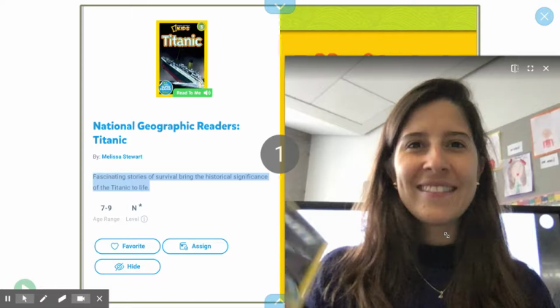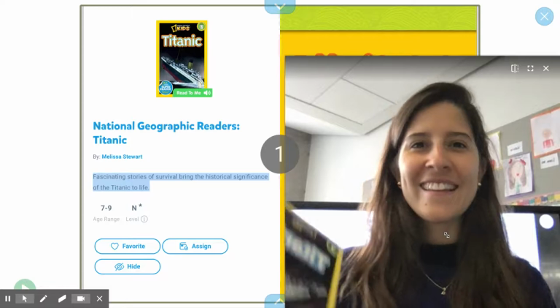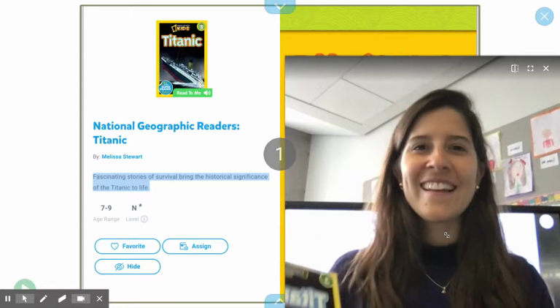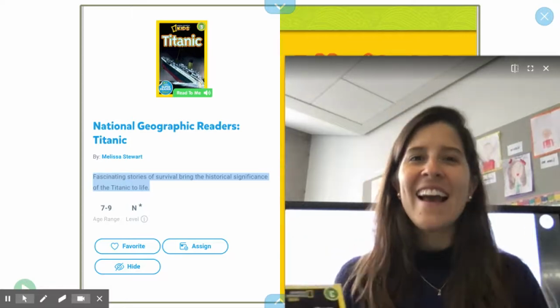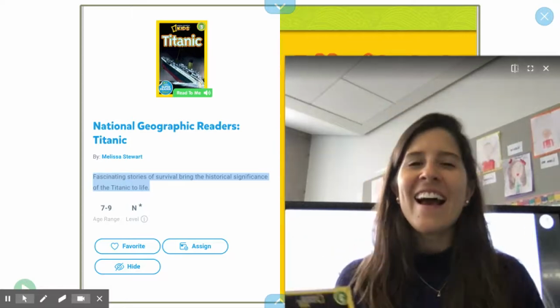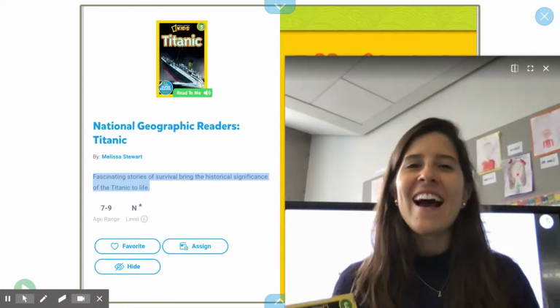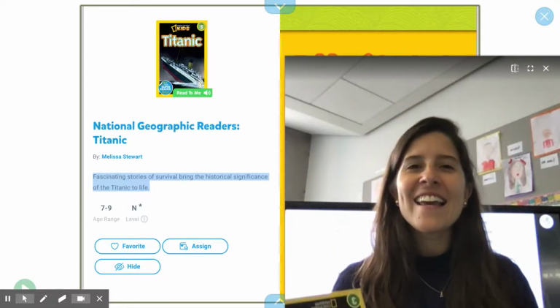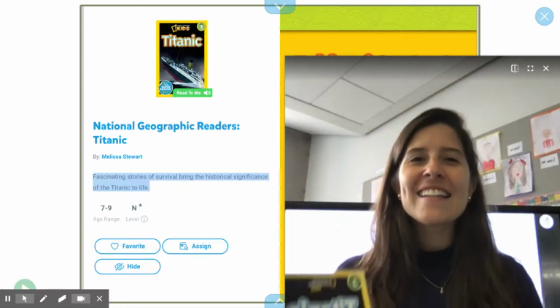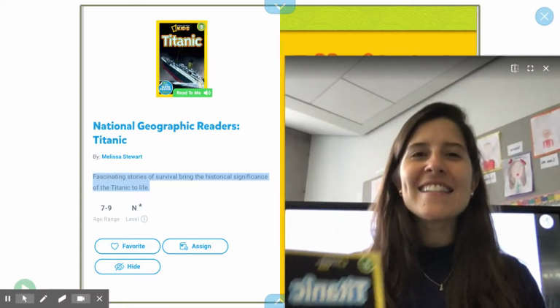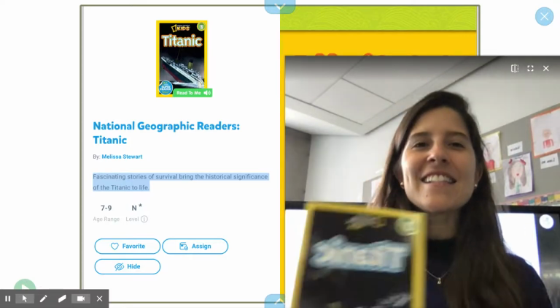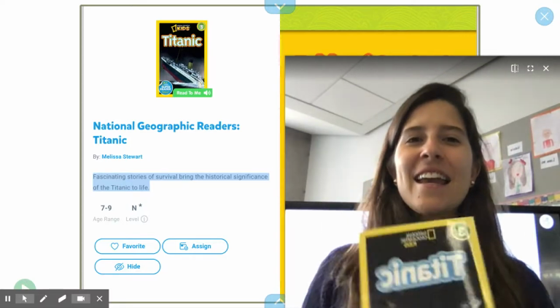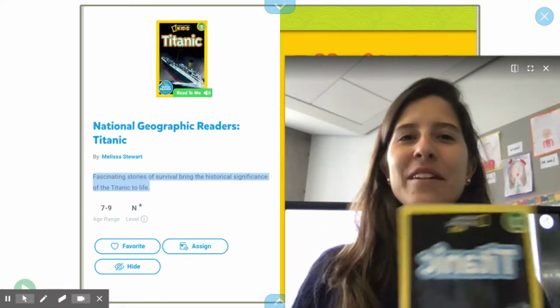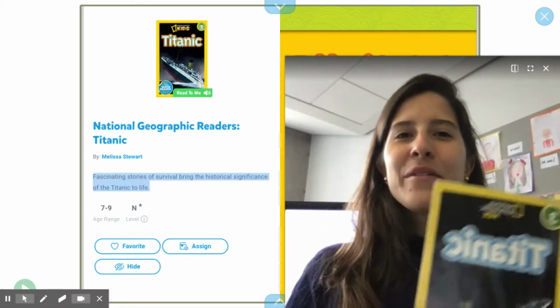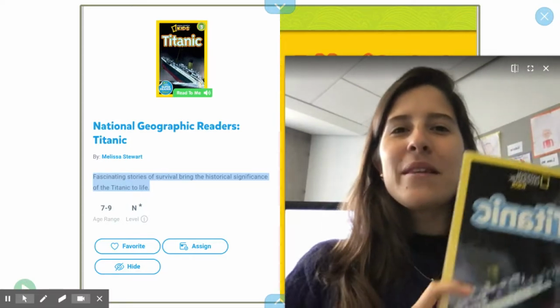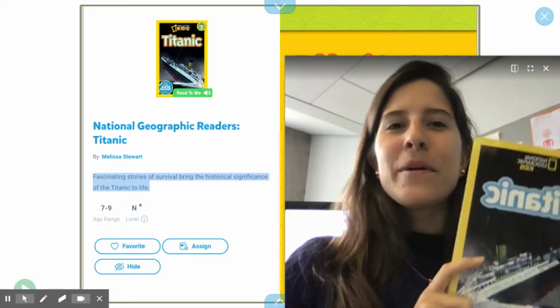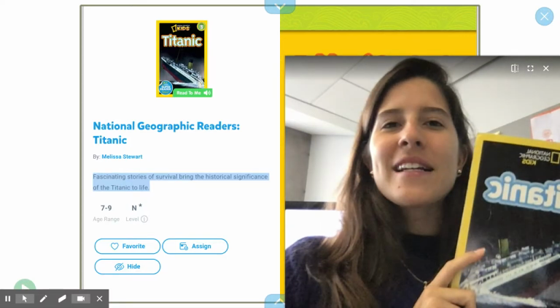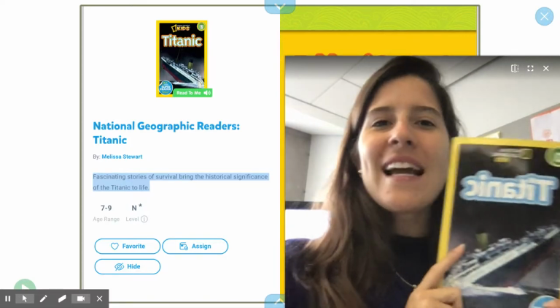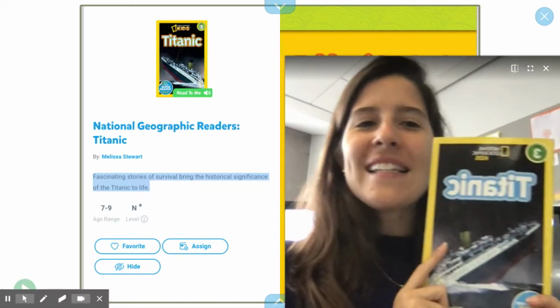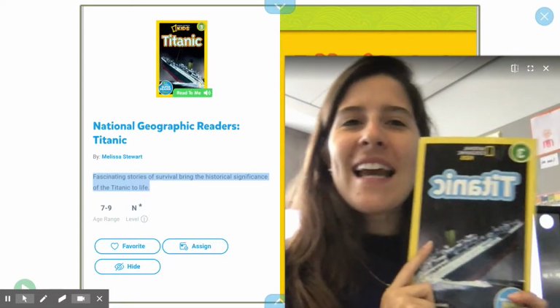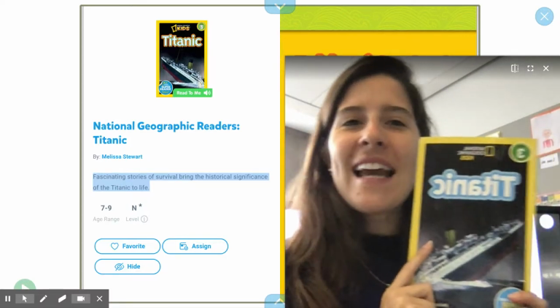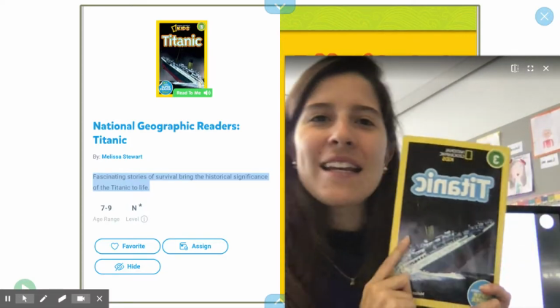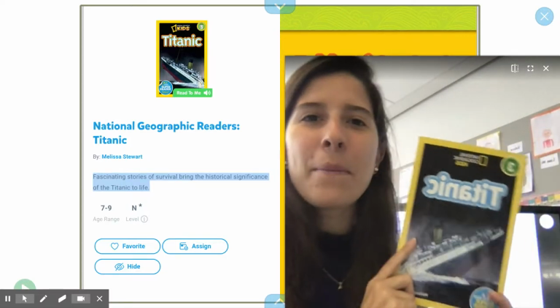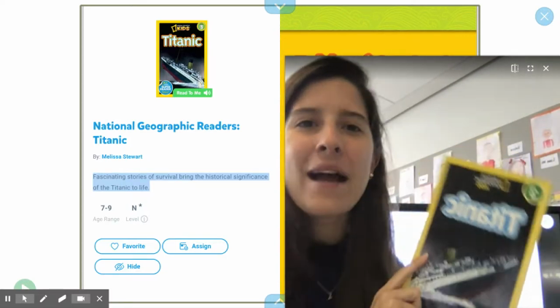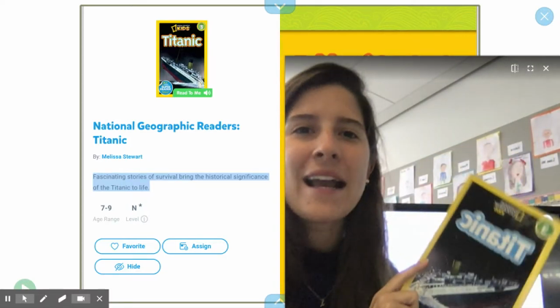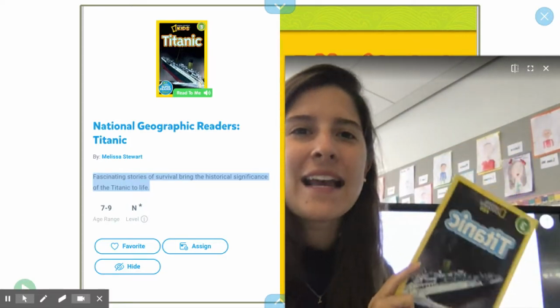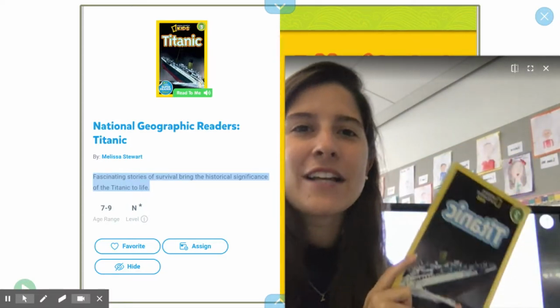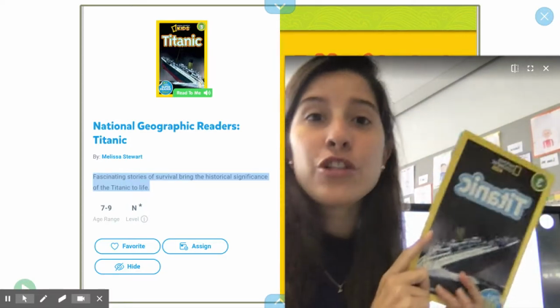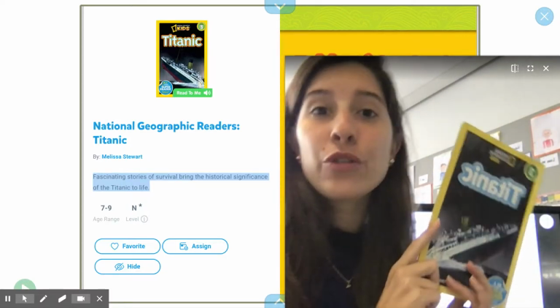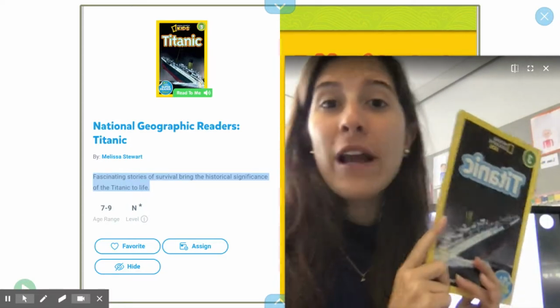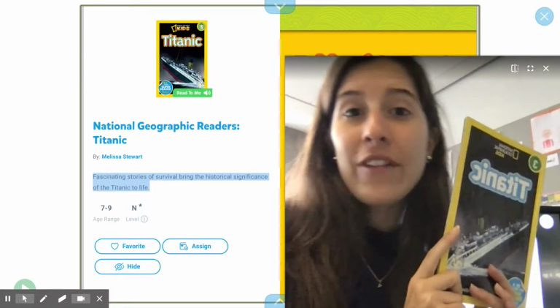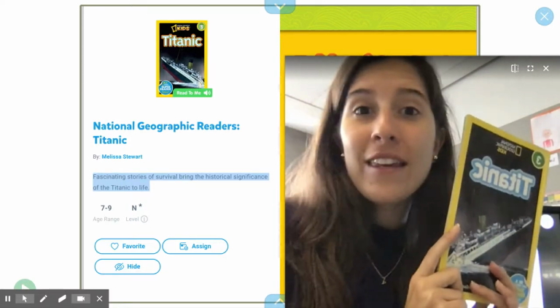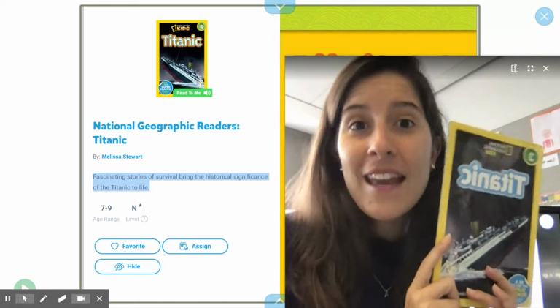Hi kids! Today I'm going to read the book Titanic by National Geographic Kids.